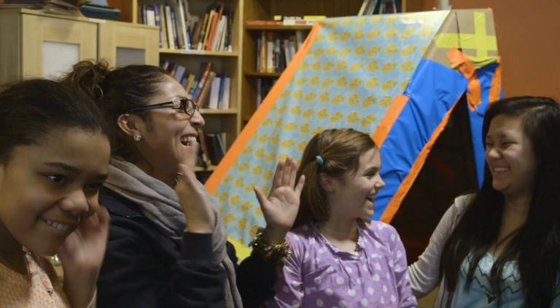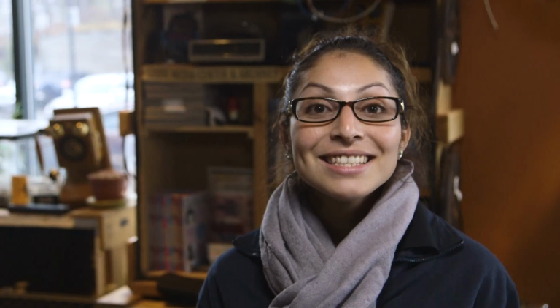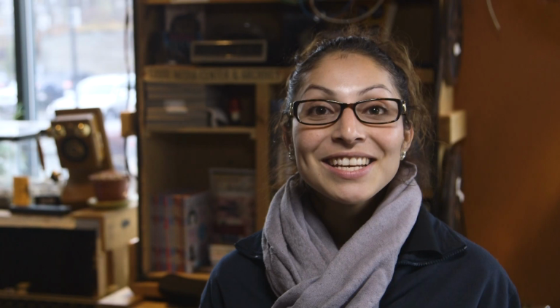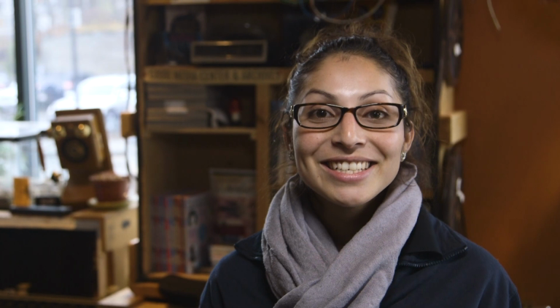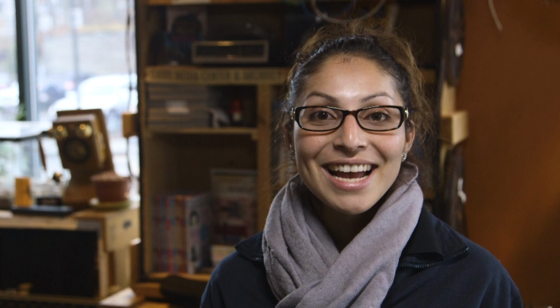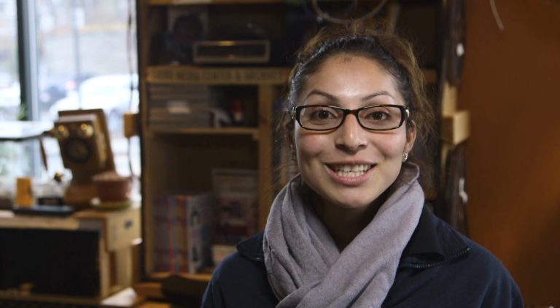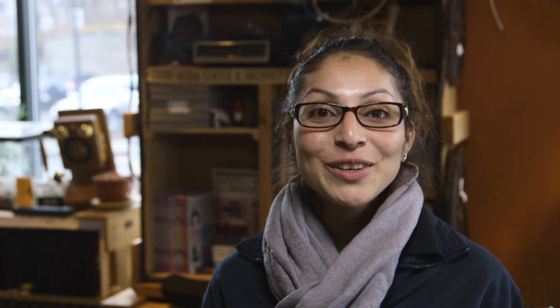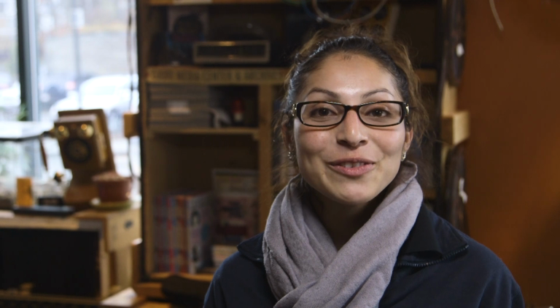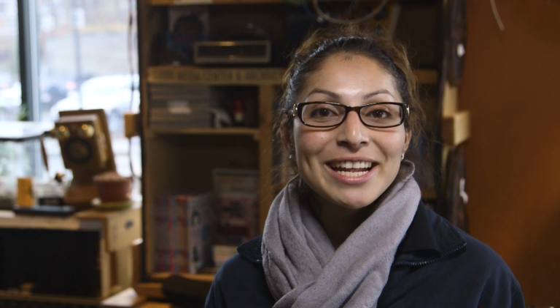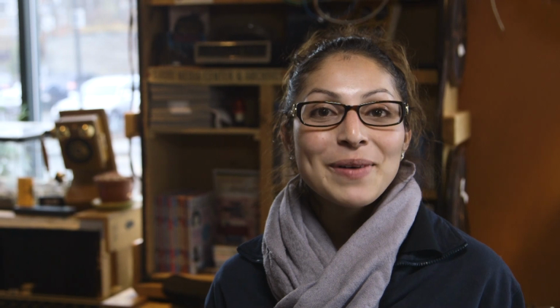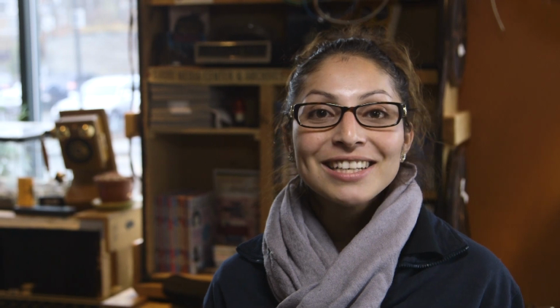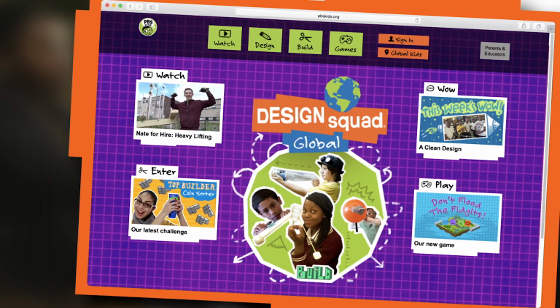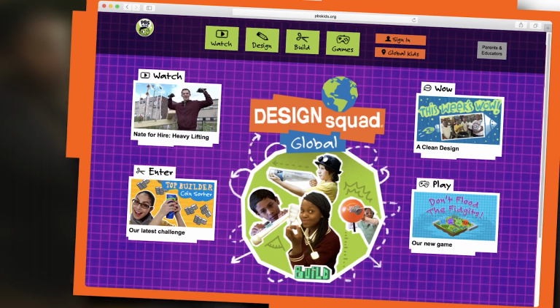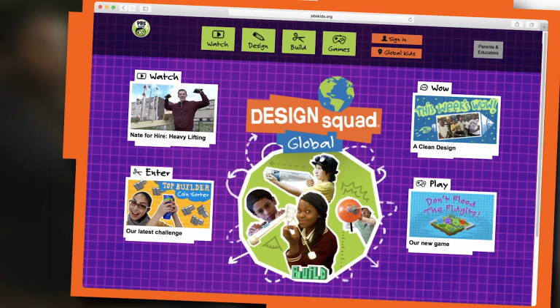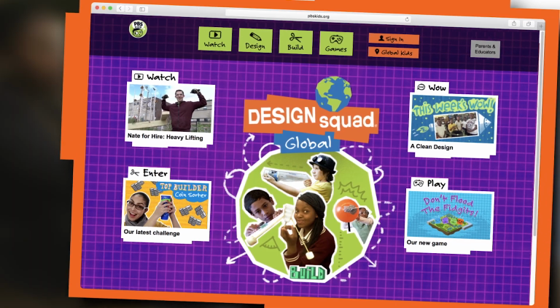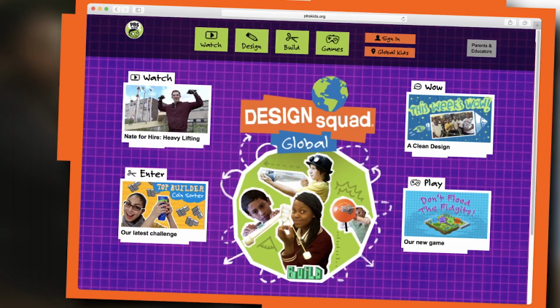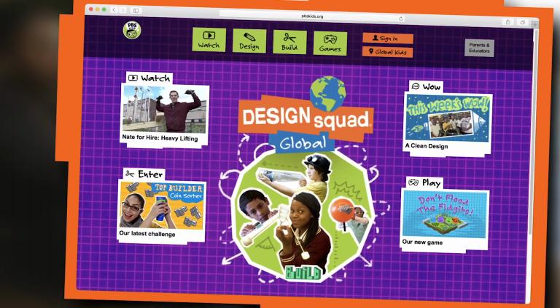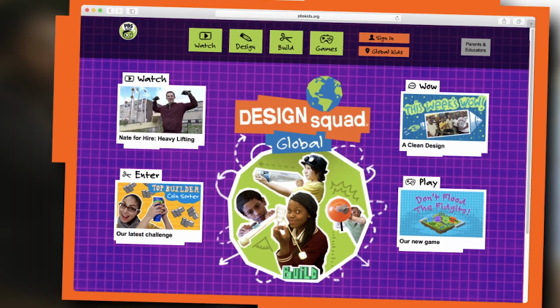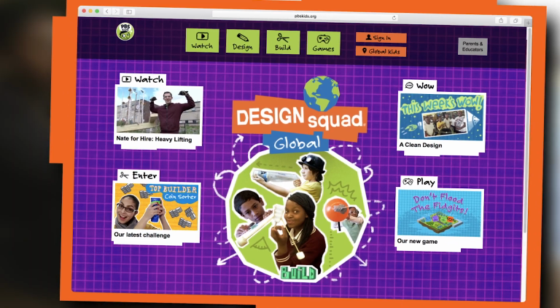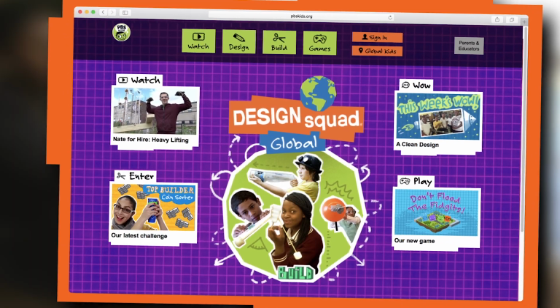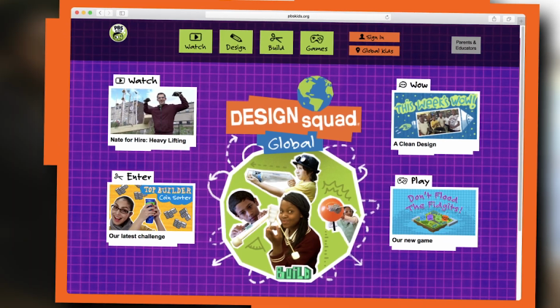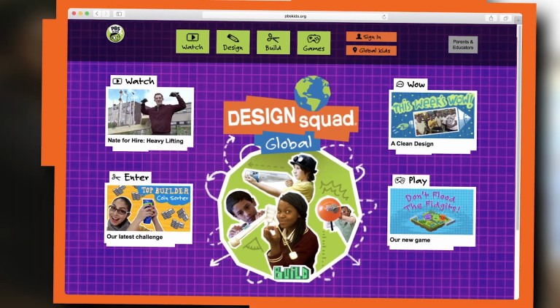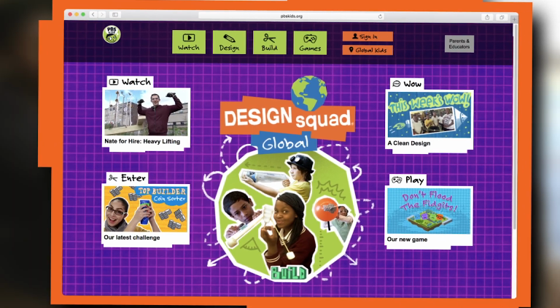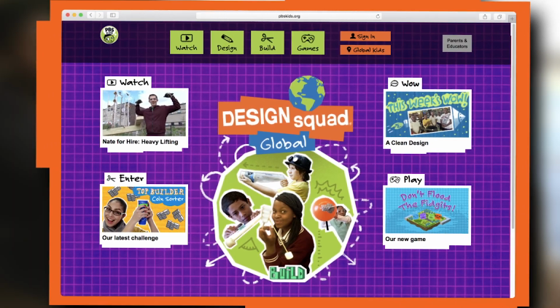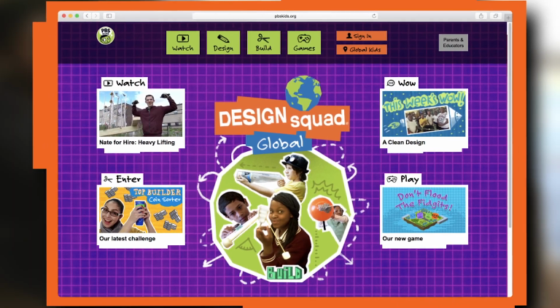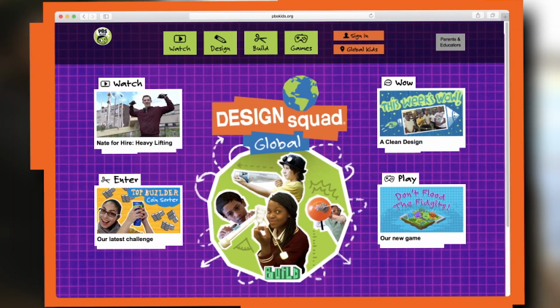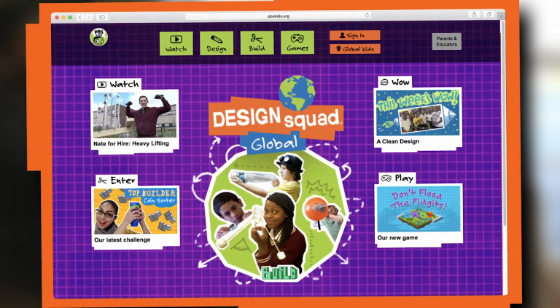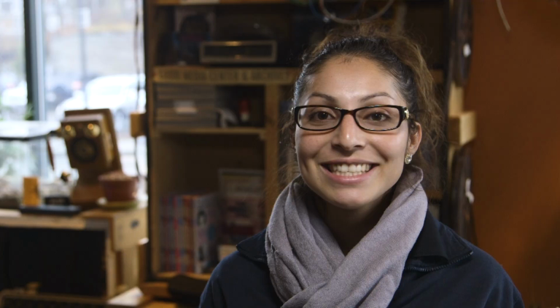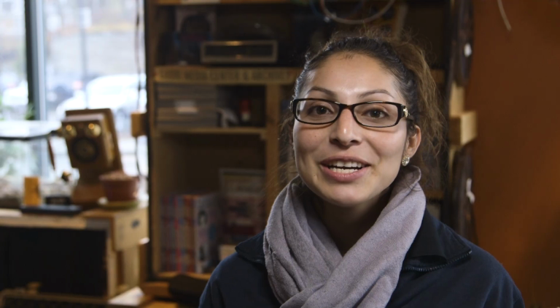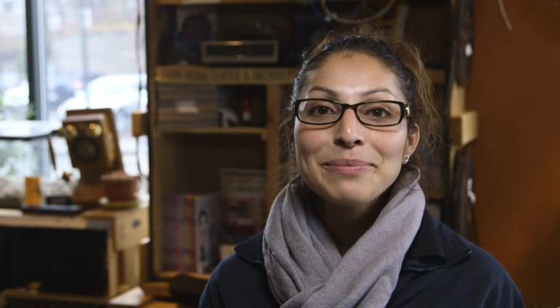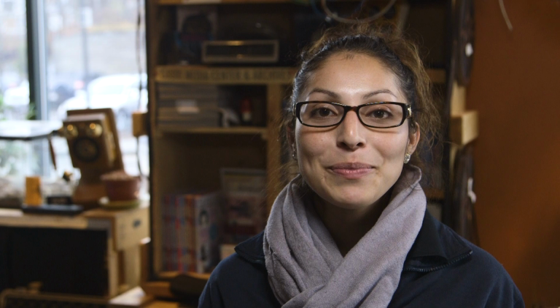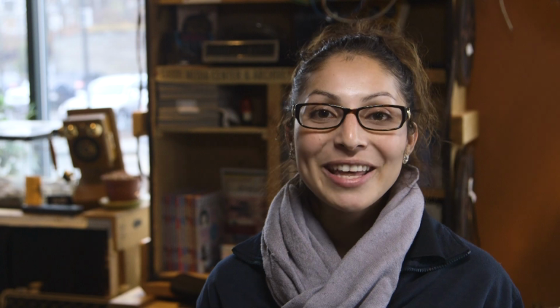Send your designs for your reading pod to the Design Squad Global website and see what different ideas you can come up with.